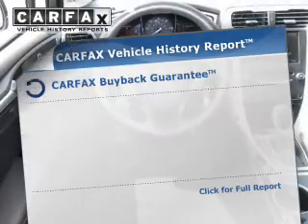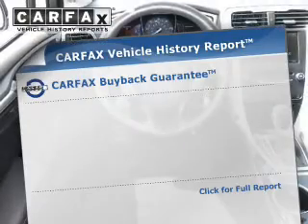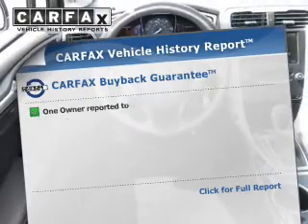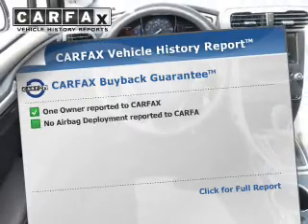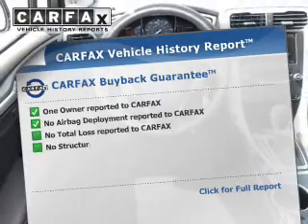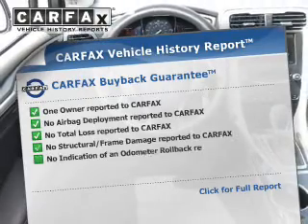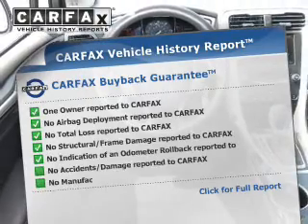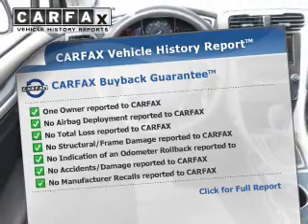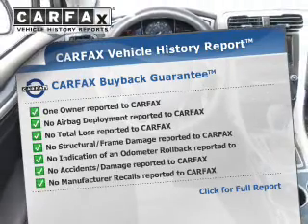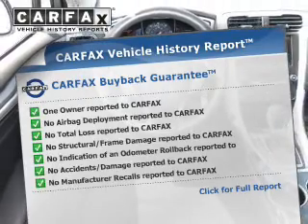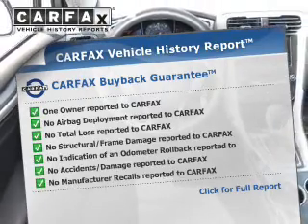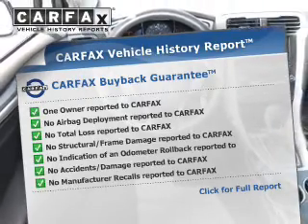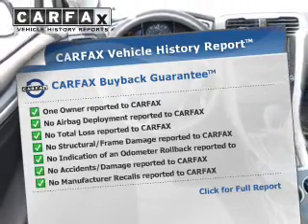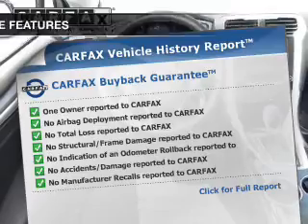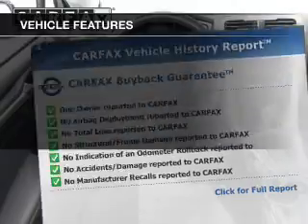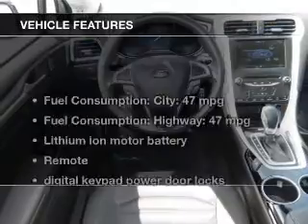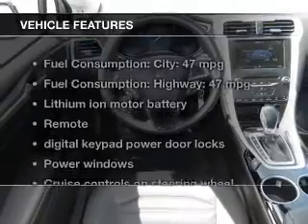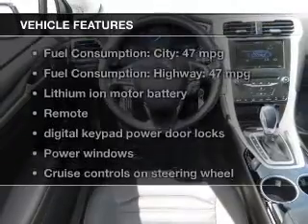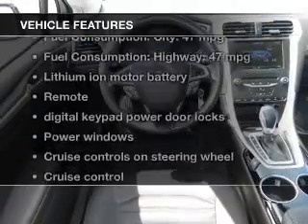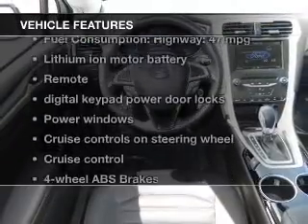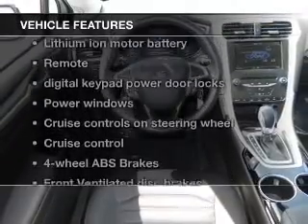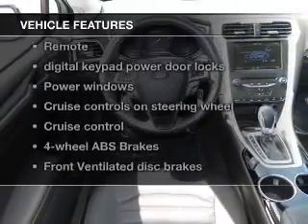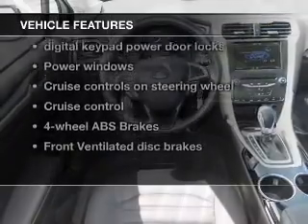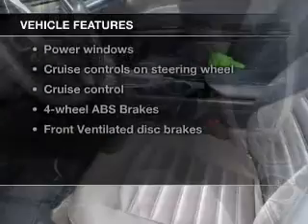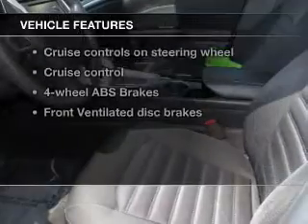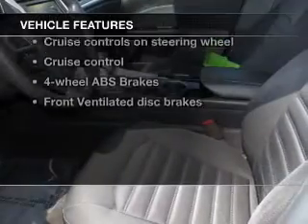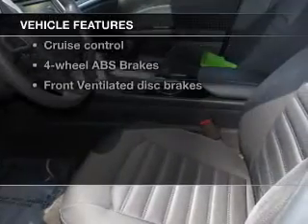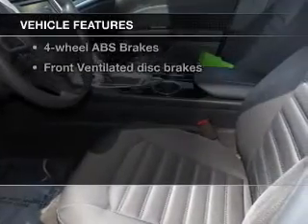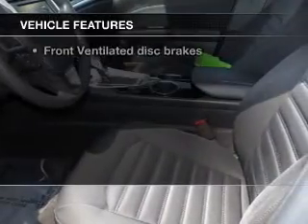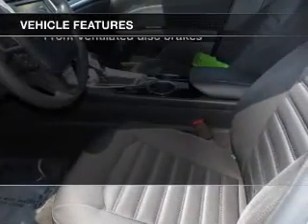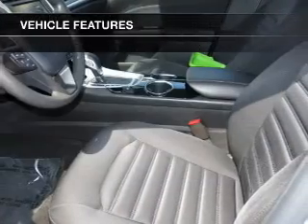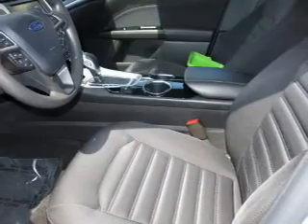Carfax has offered to provide you with peace of mind. Plus, enjoy these notable features that are included in this vehicle.